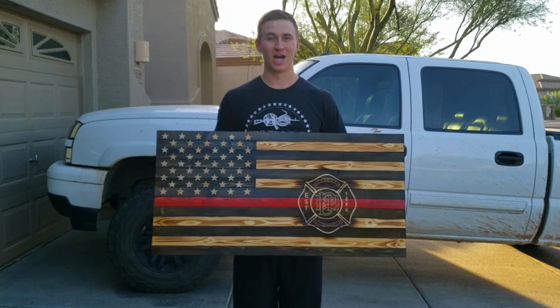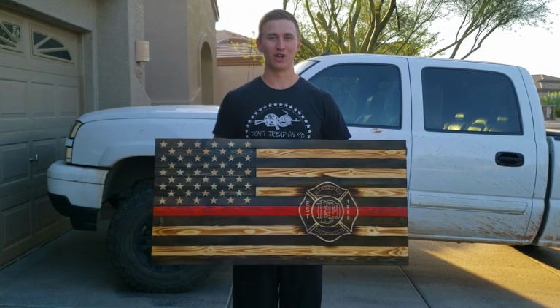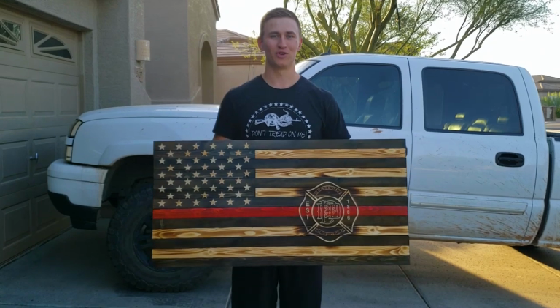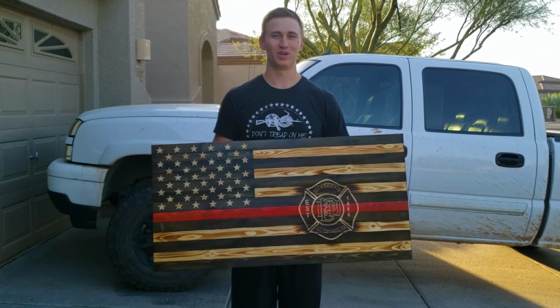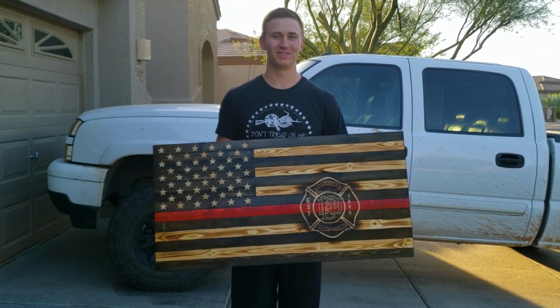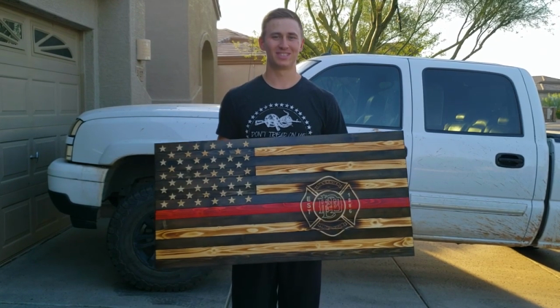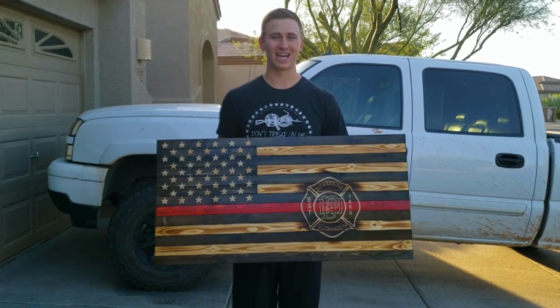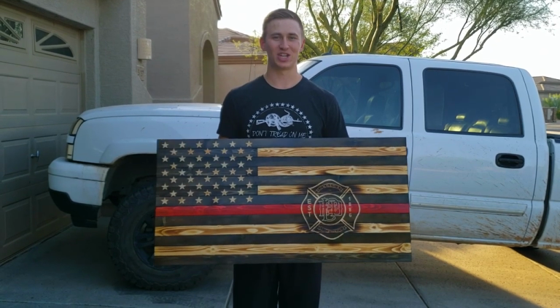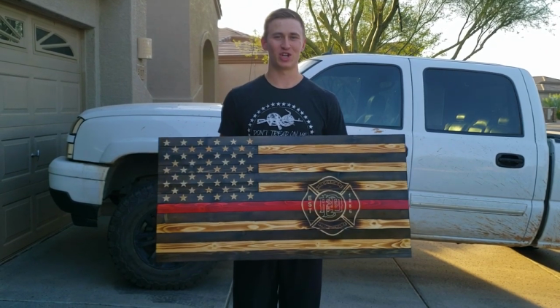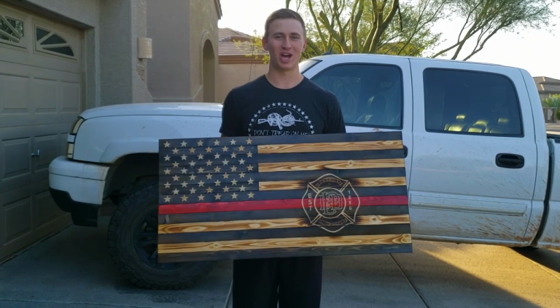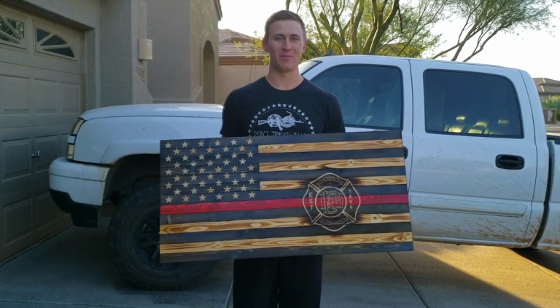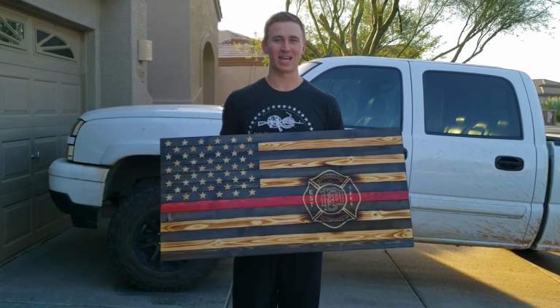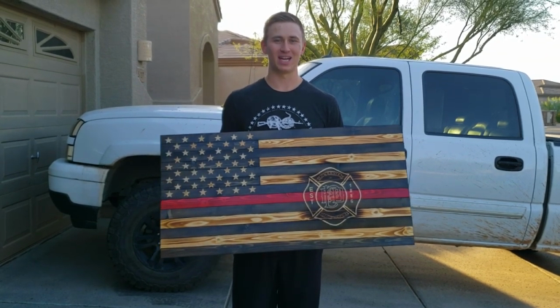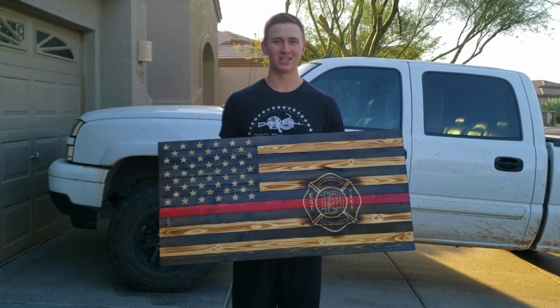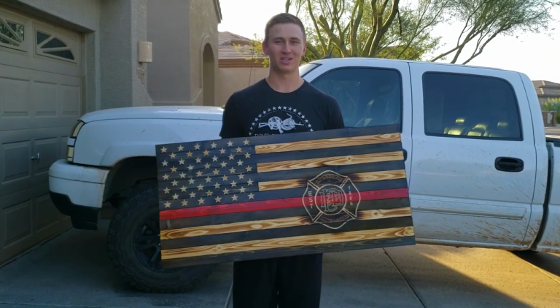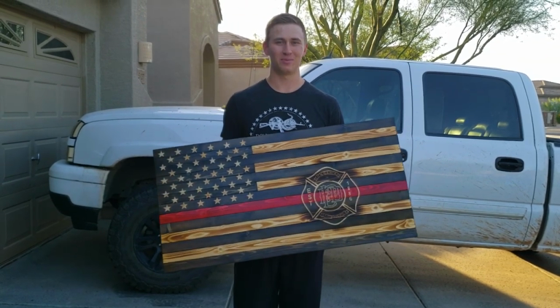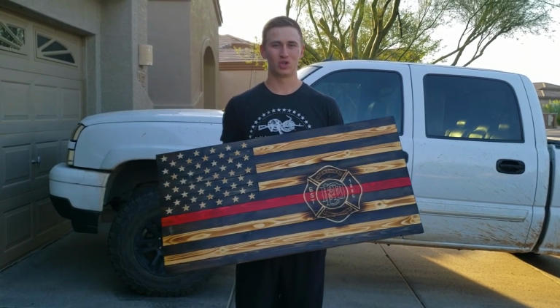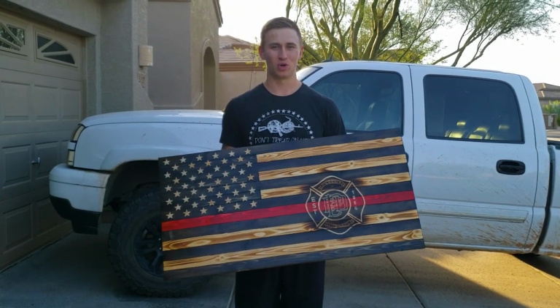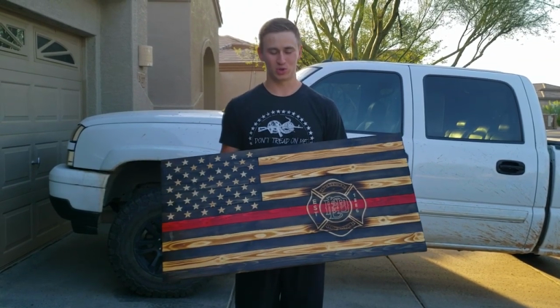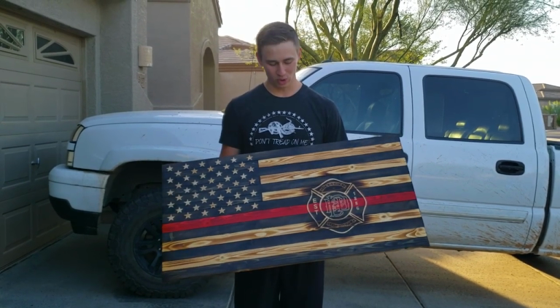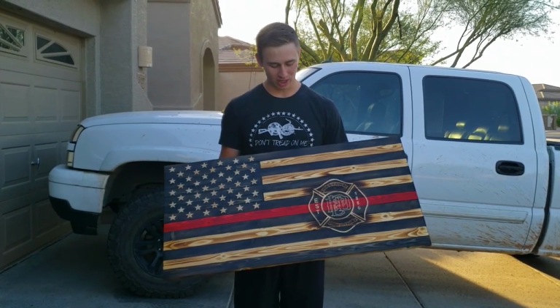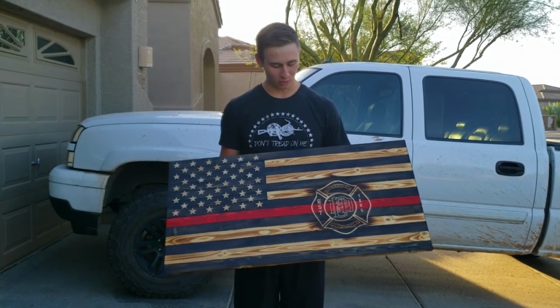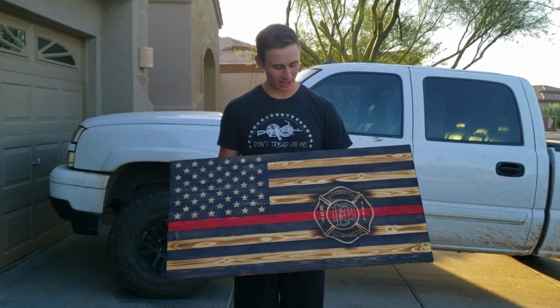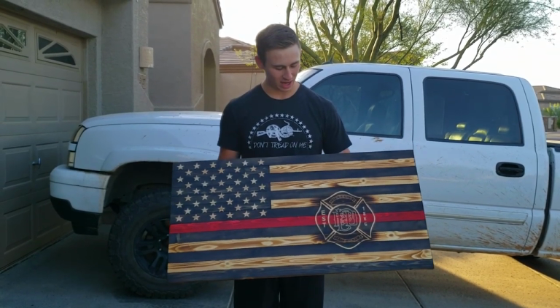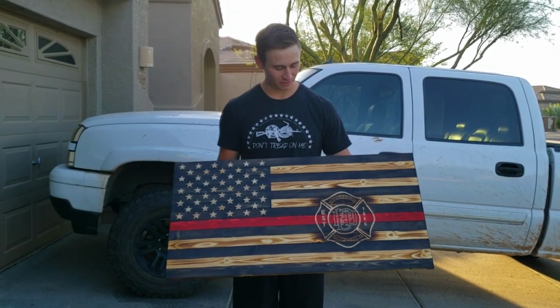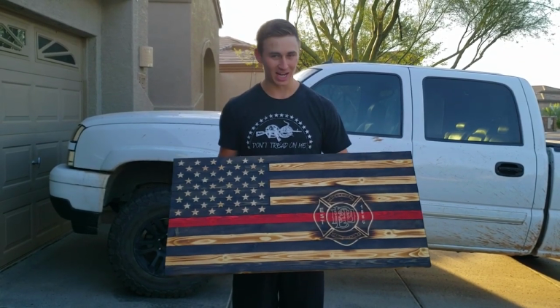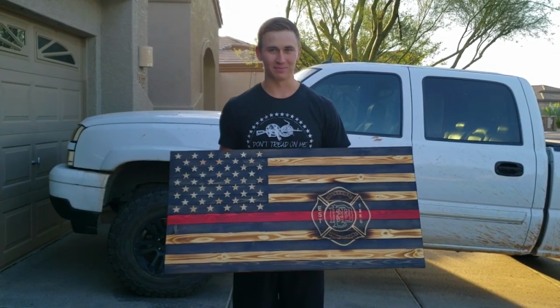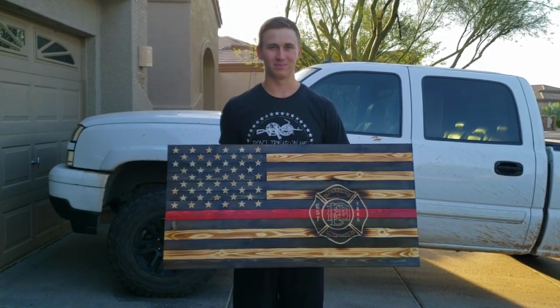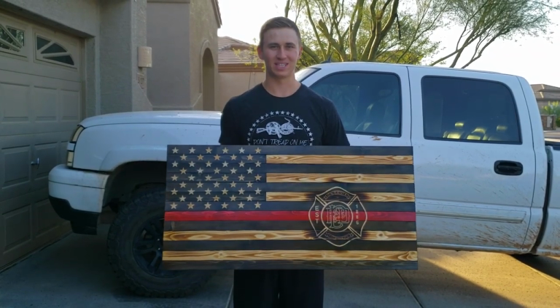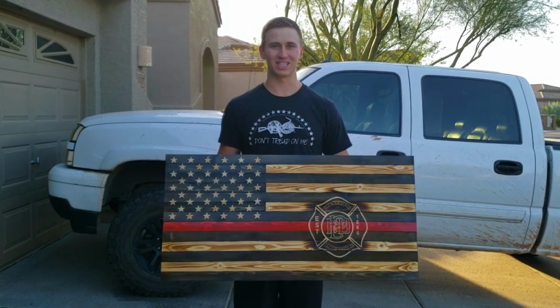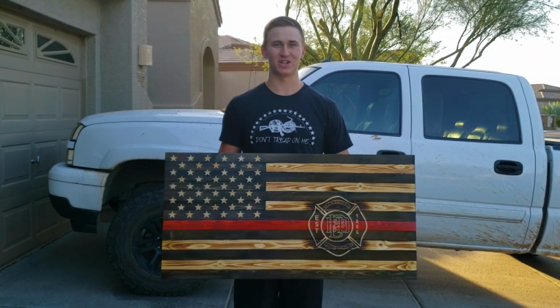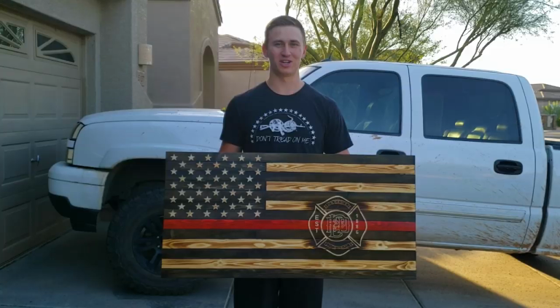Hello everyone, today I'm going to show you how to make a custom torched wooden redline flag. Let's get started.